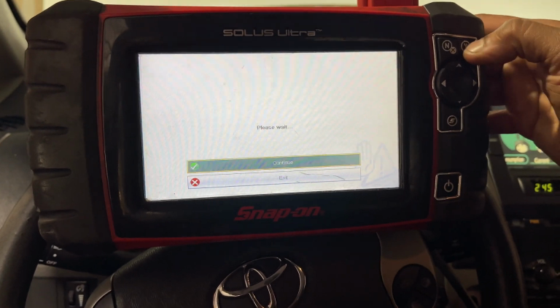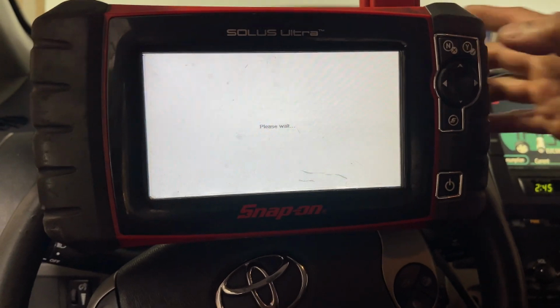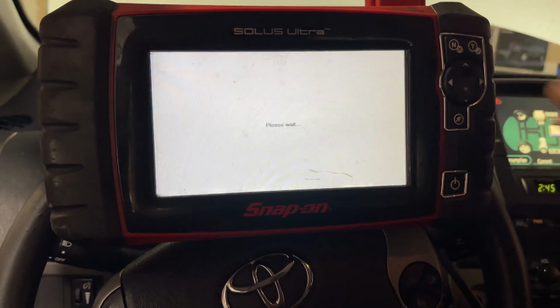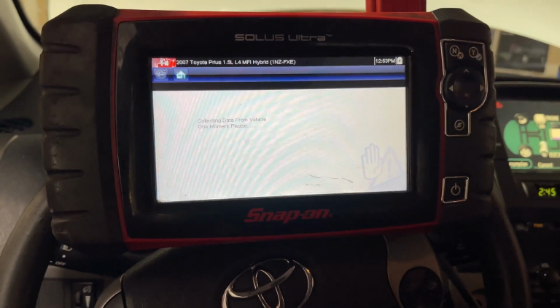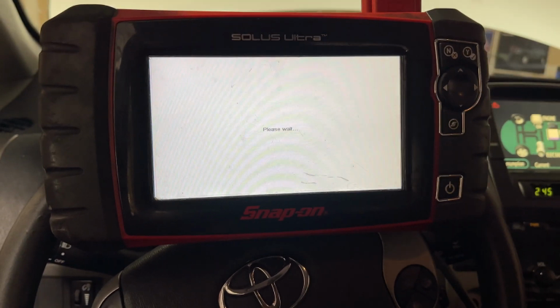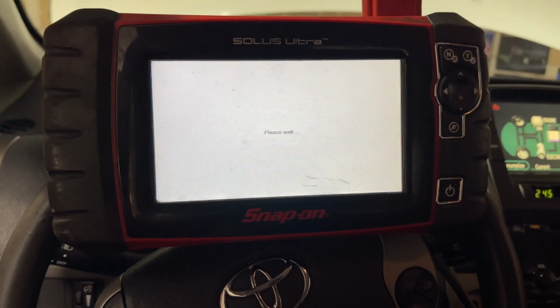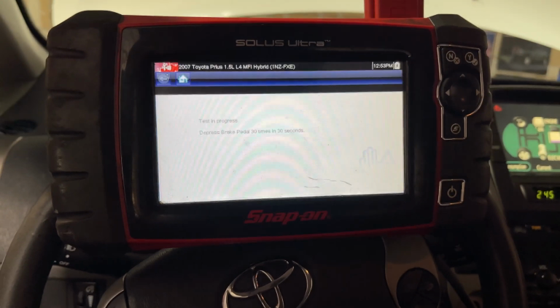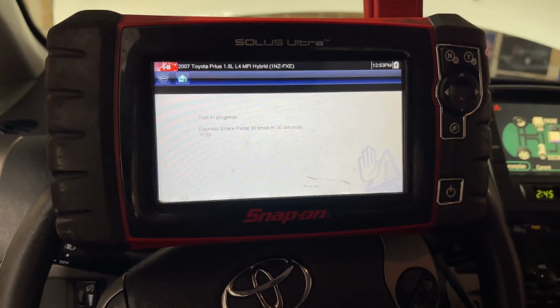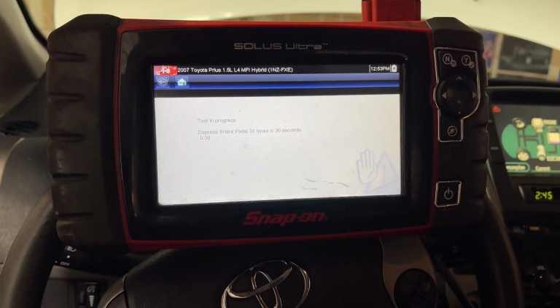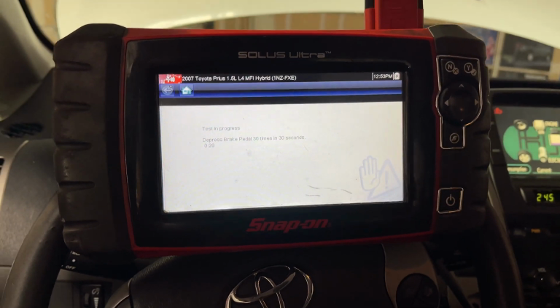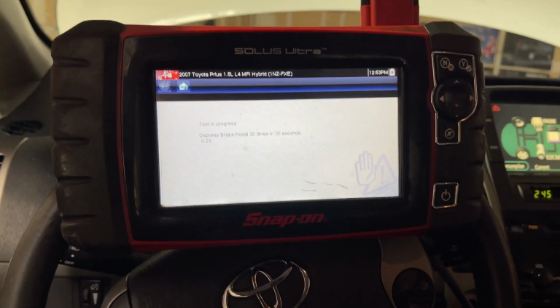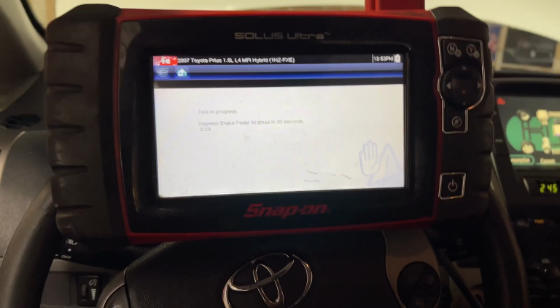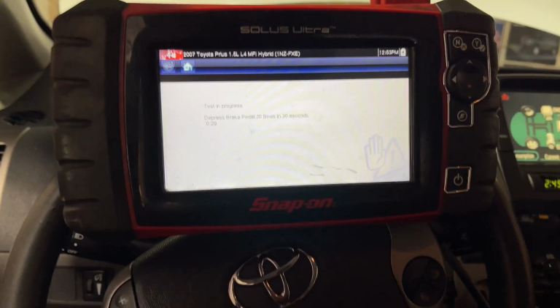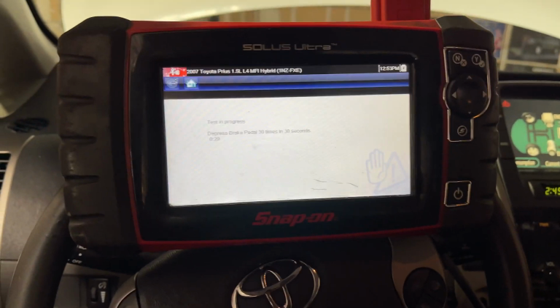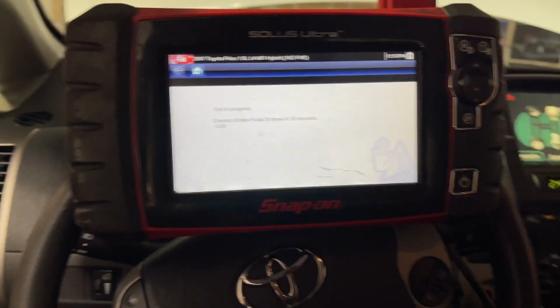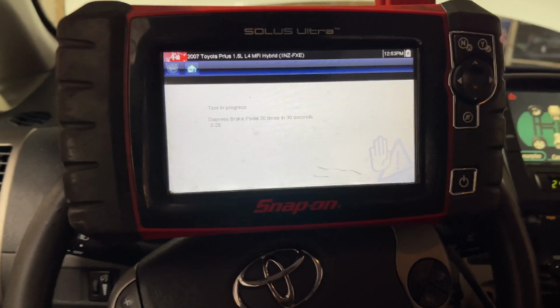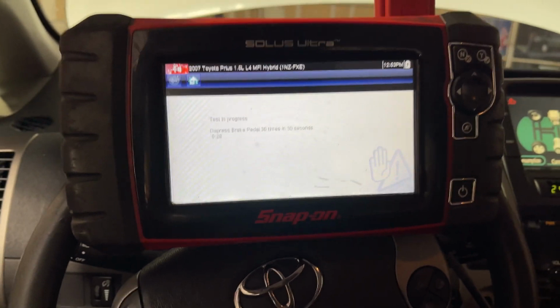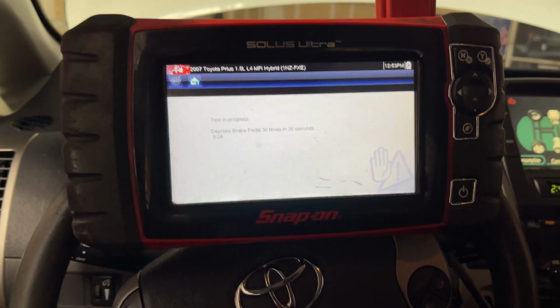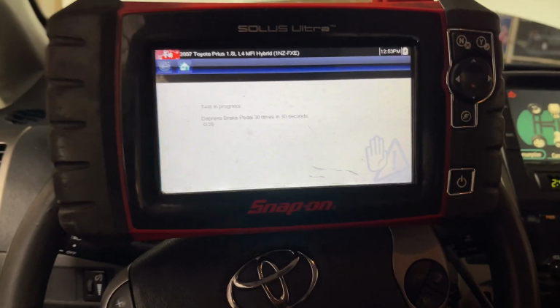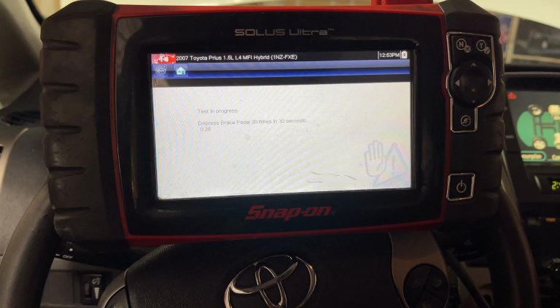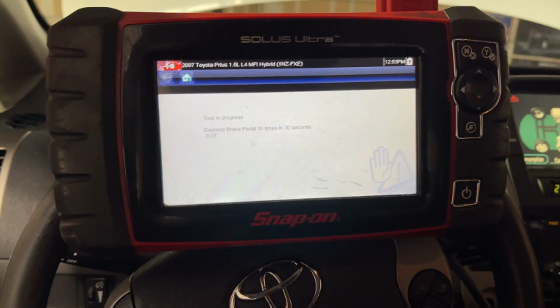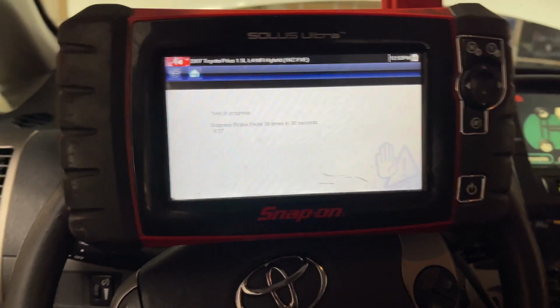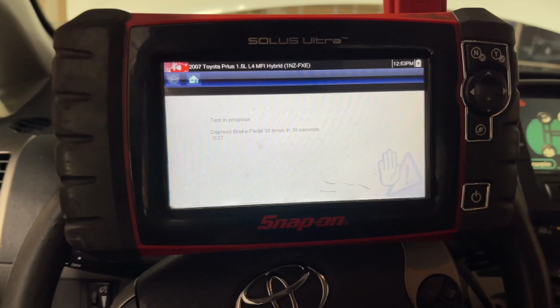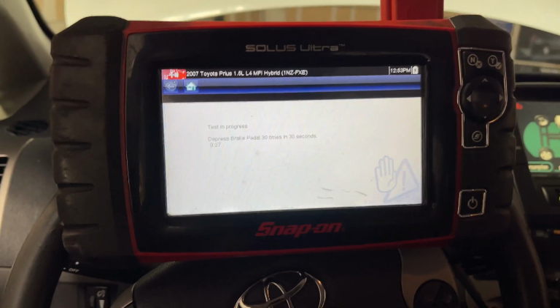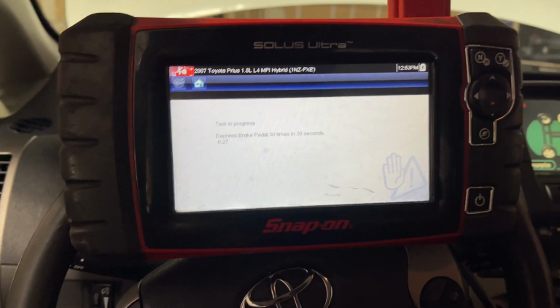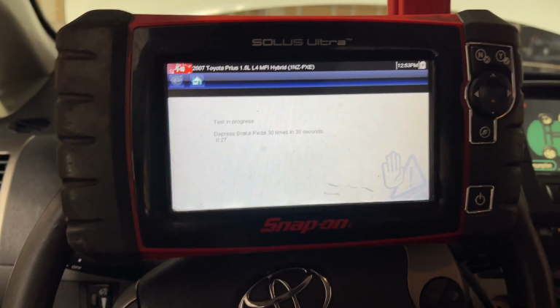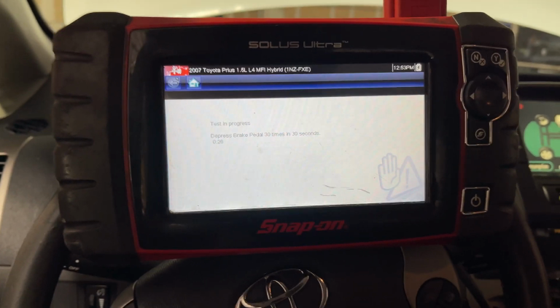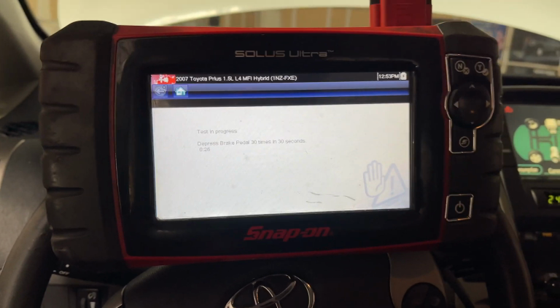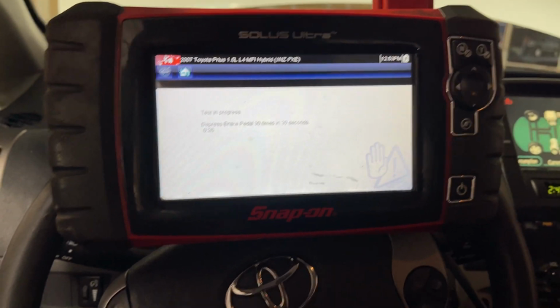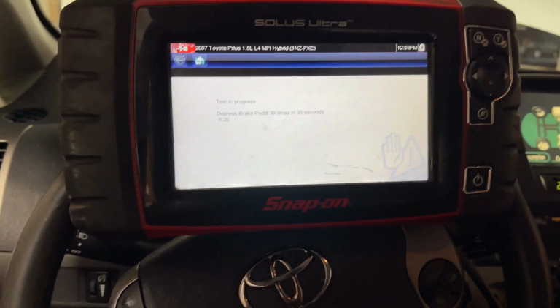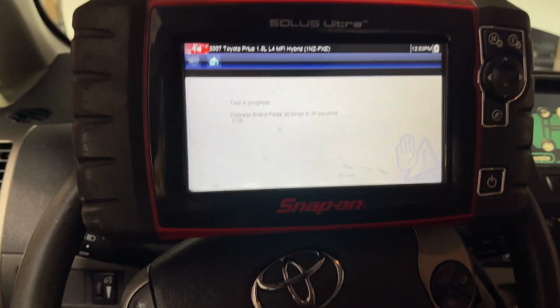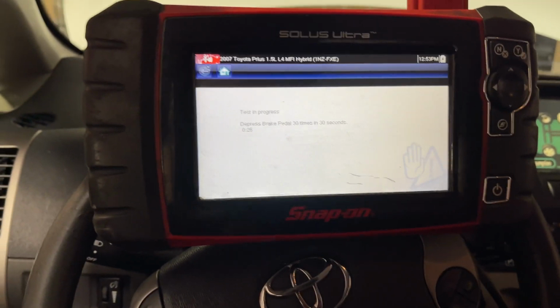Let's go. One, two, three, four, five, six, seven...